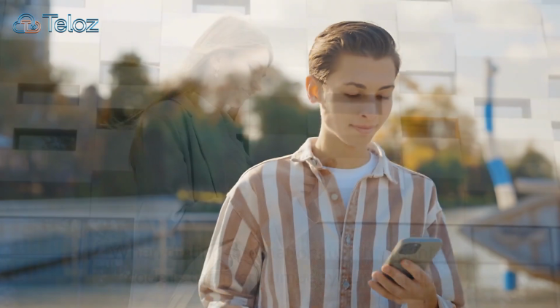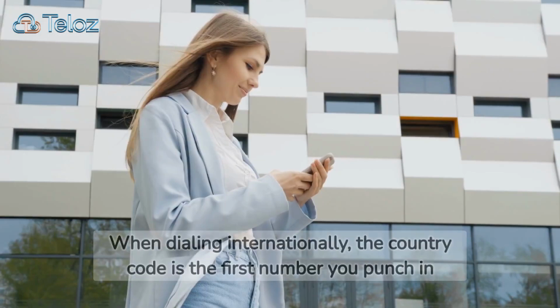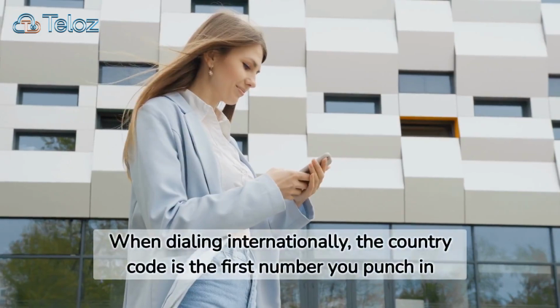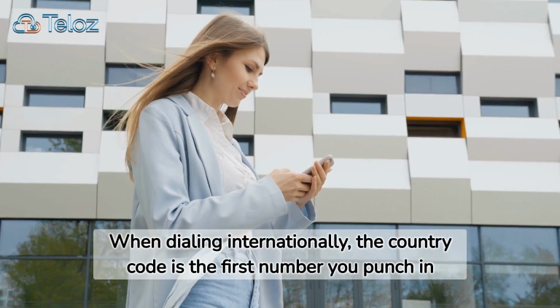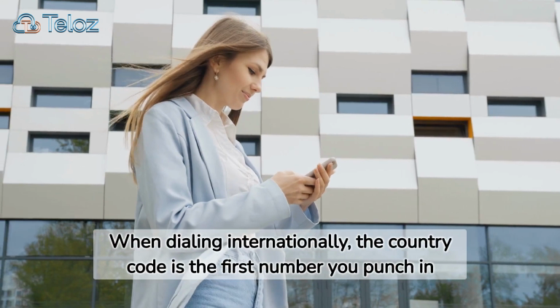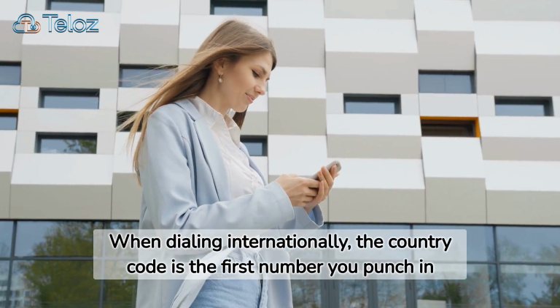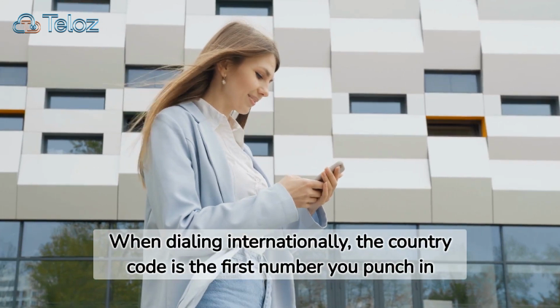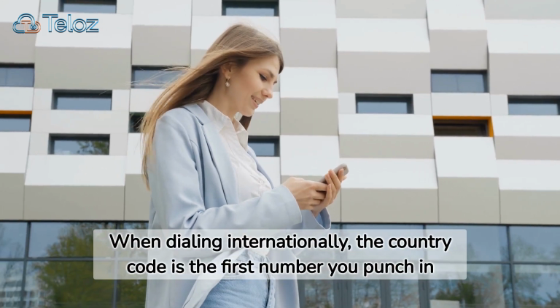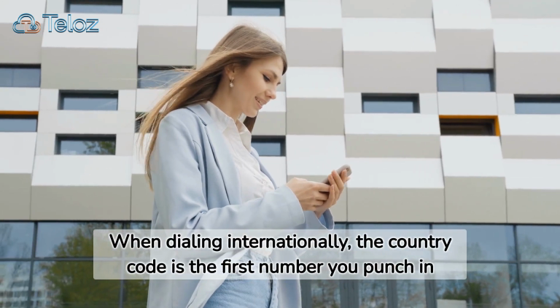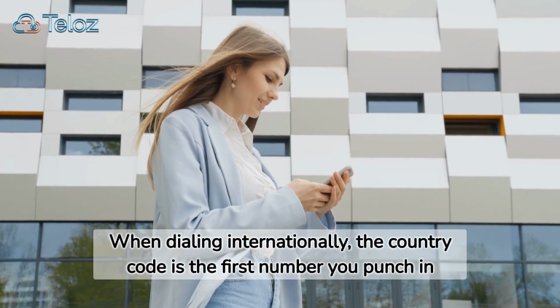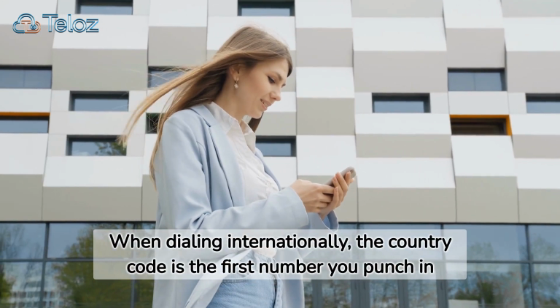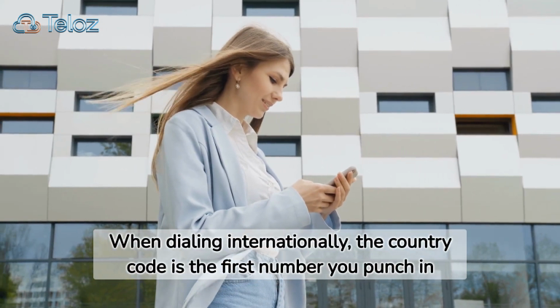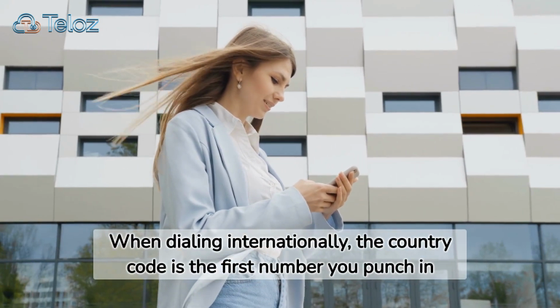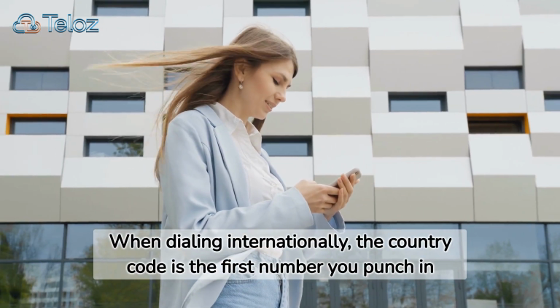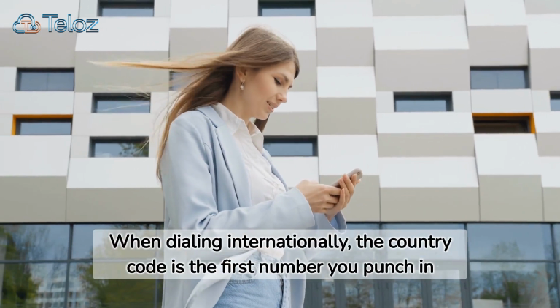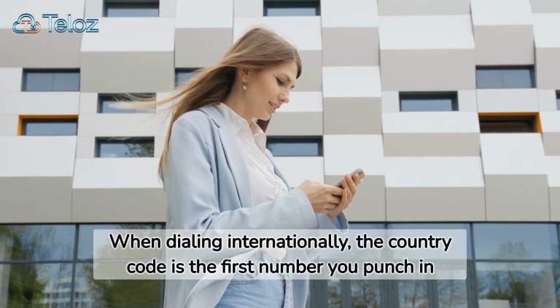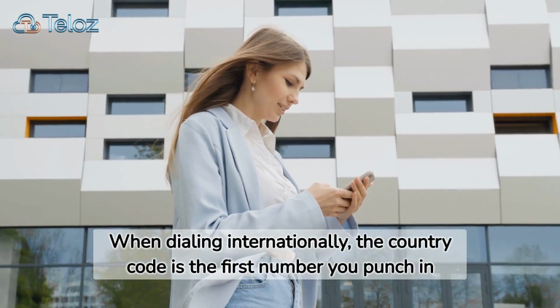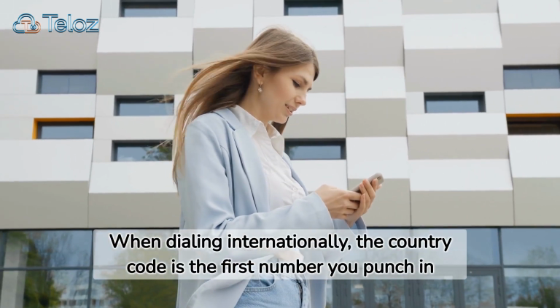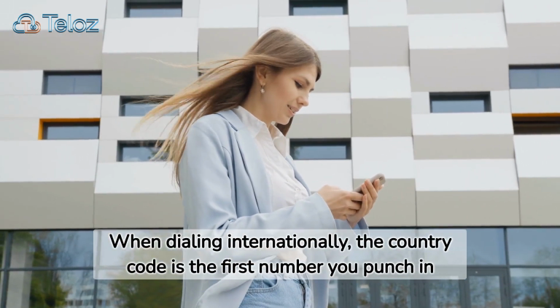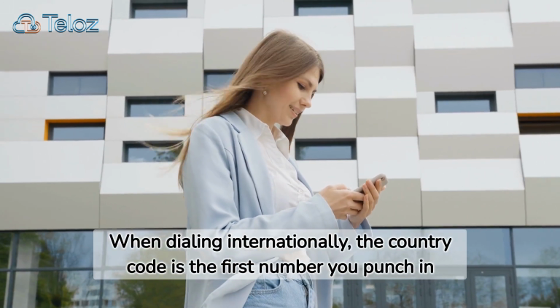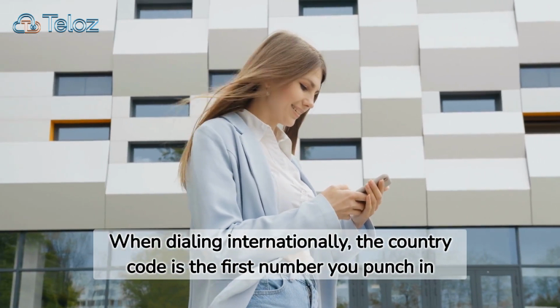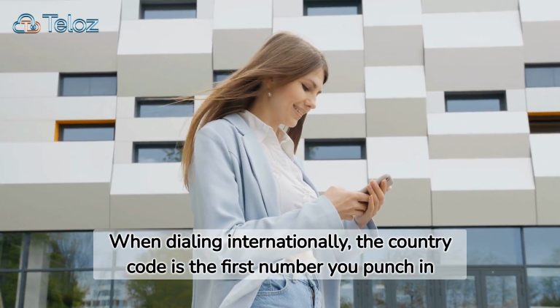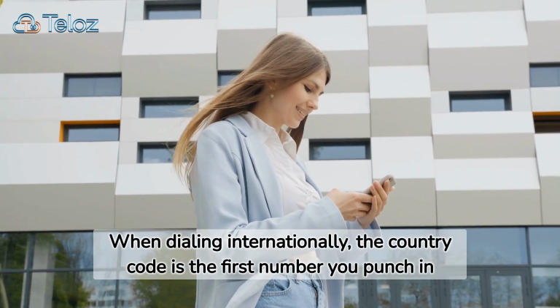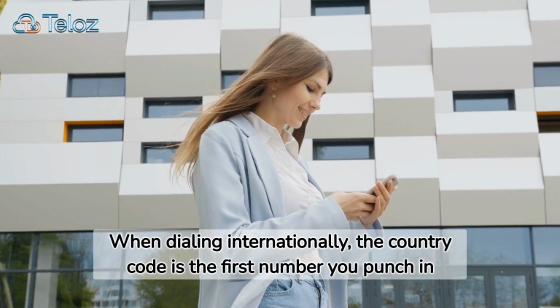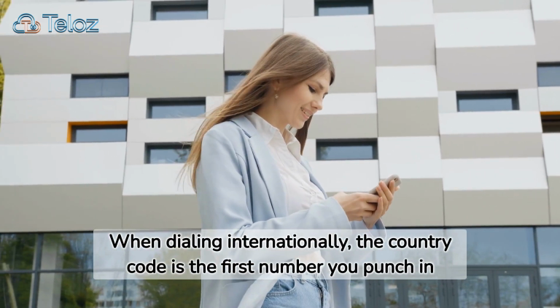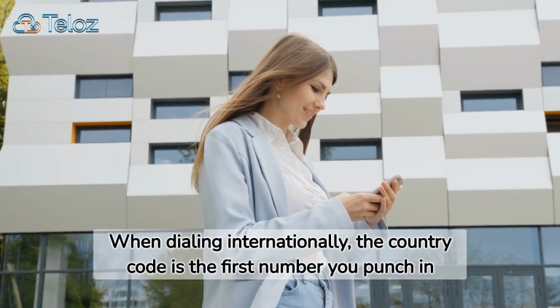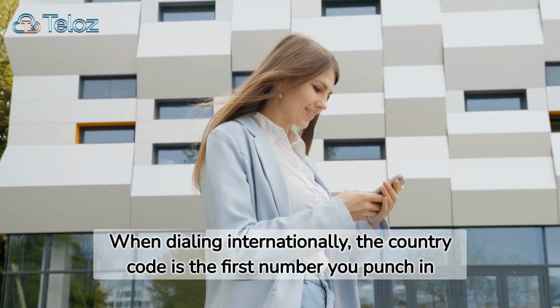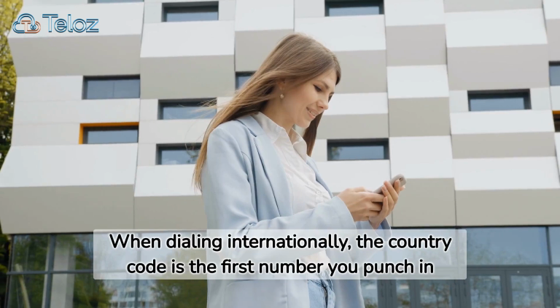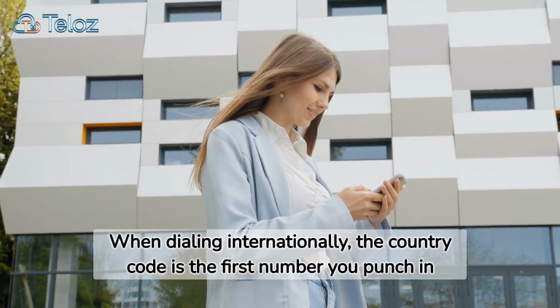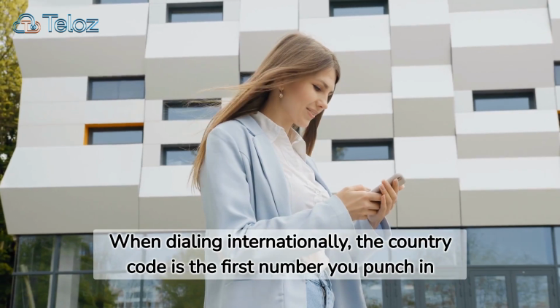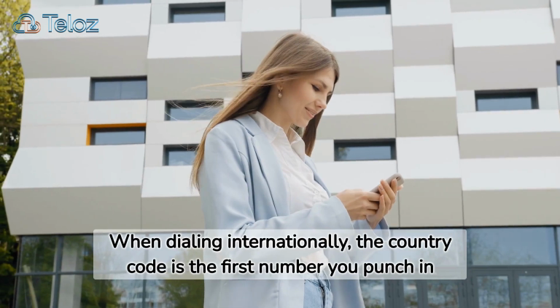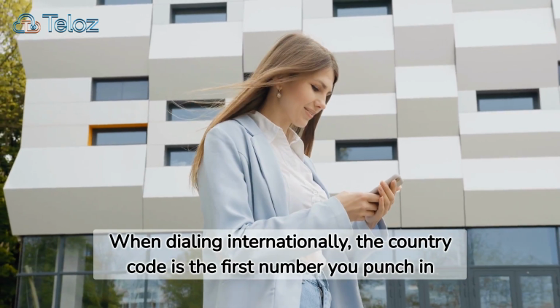When dialing internationally, the country code is the first number you punch in. It precedes the local area code and the recipient's phone number.